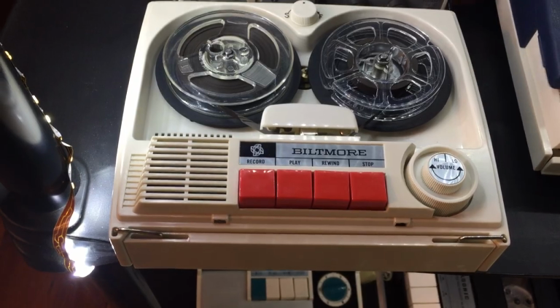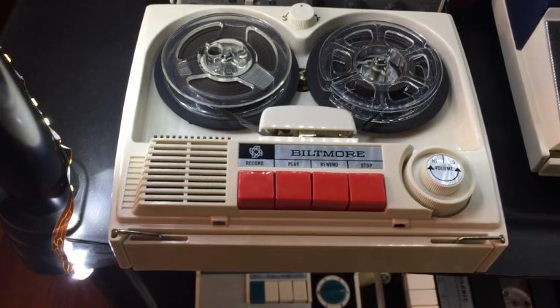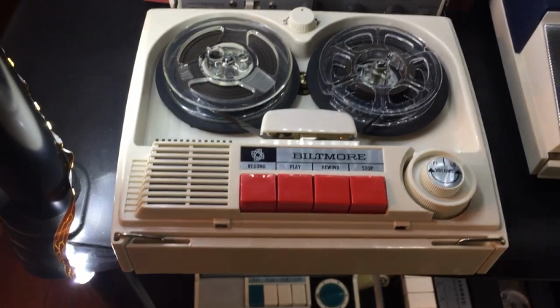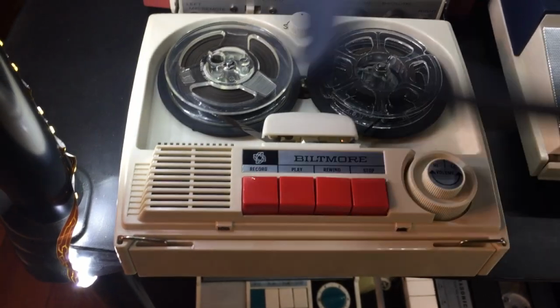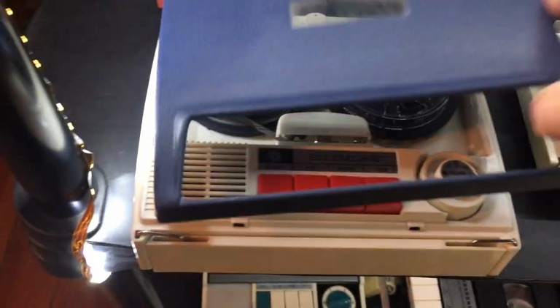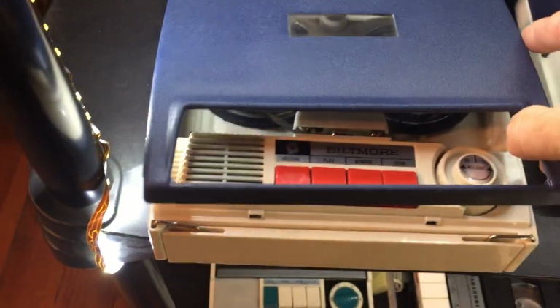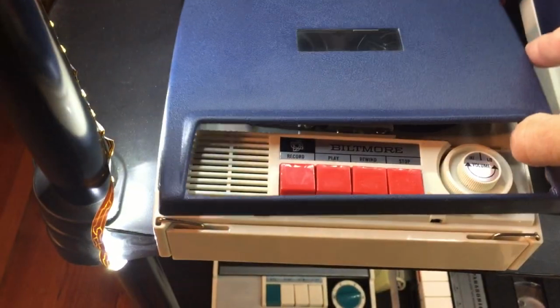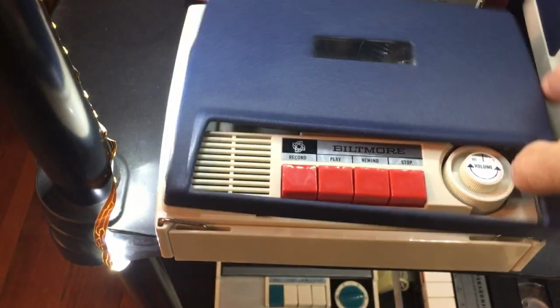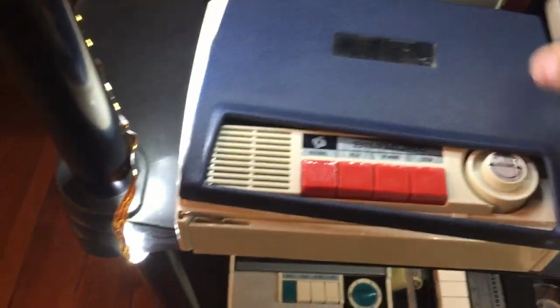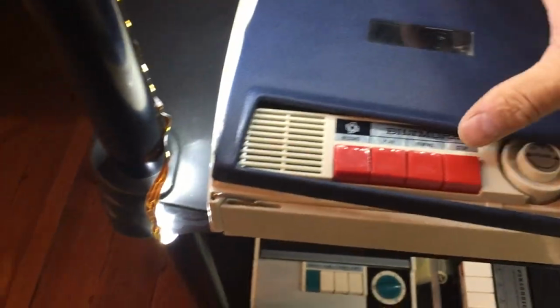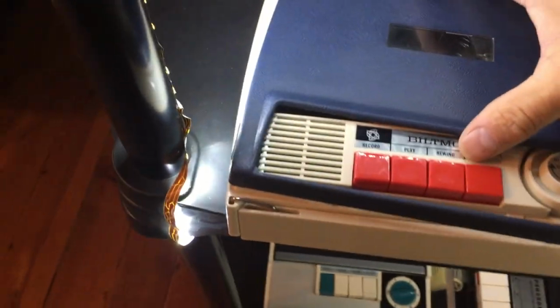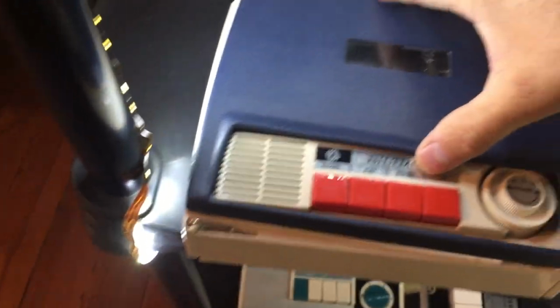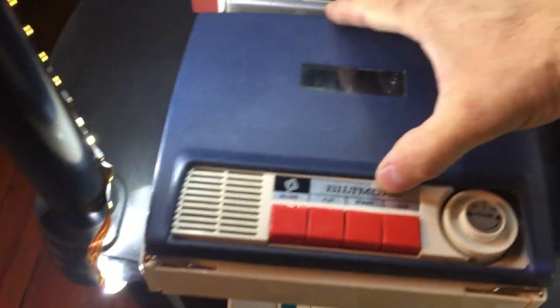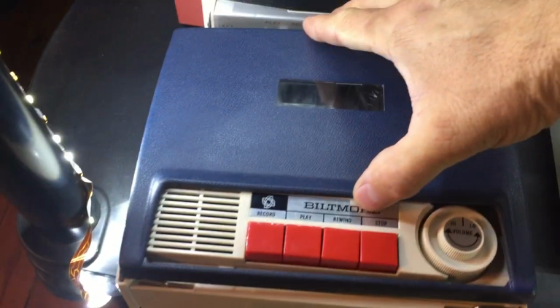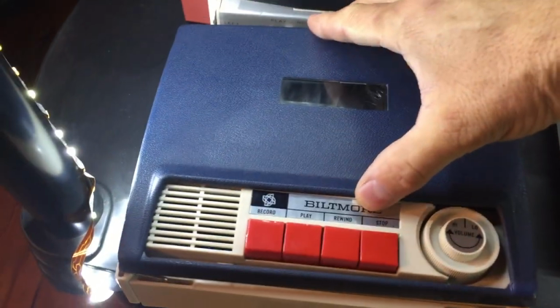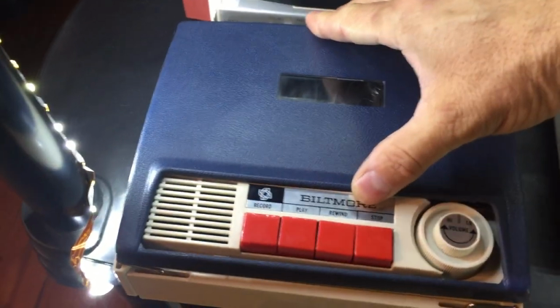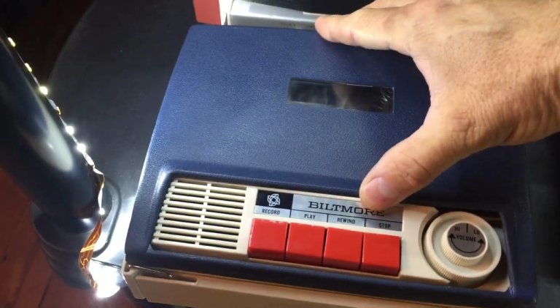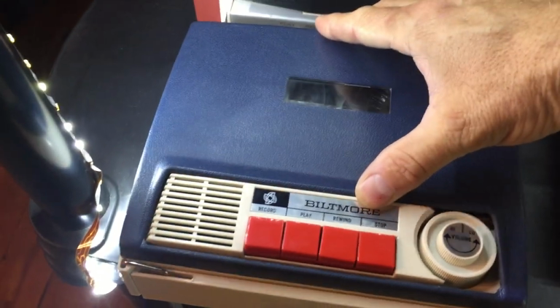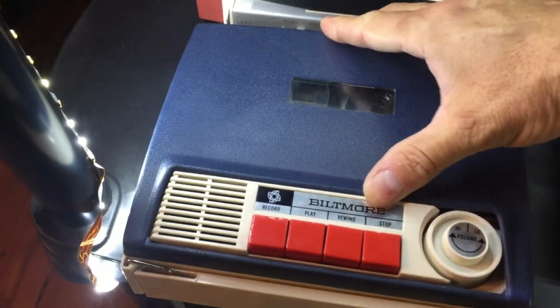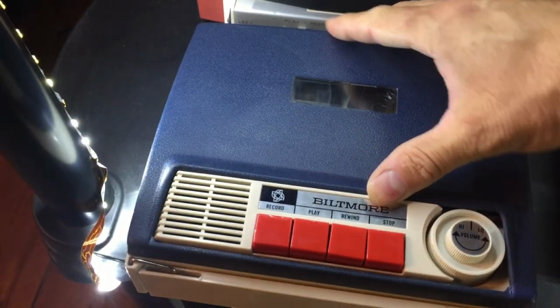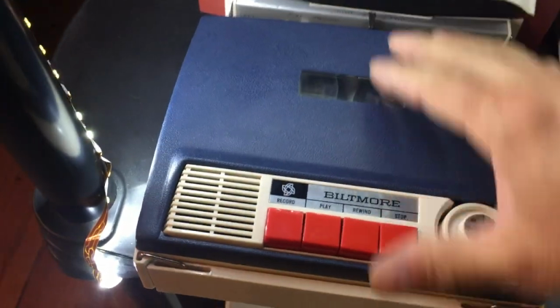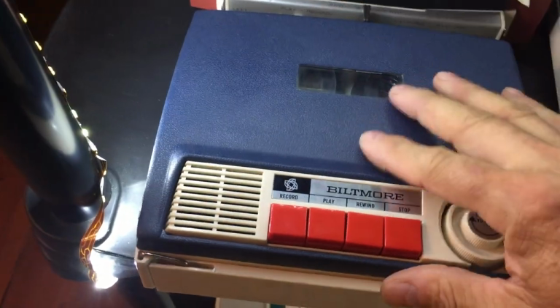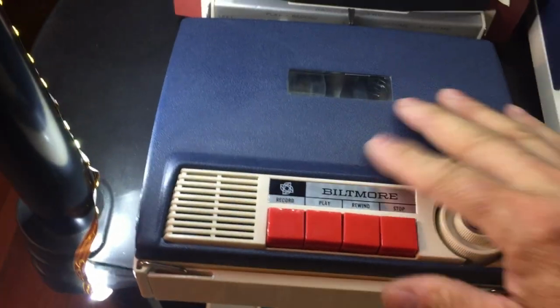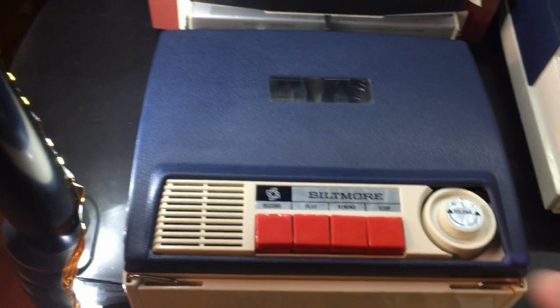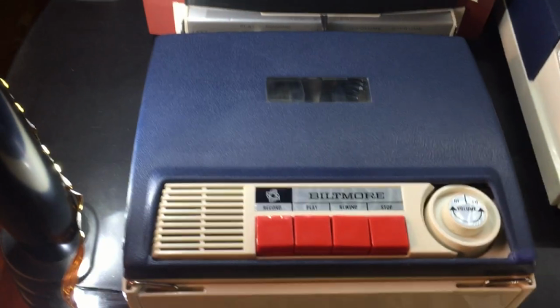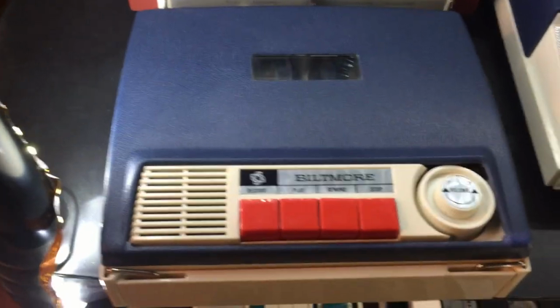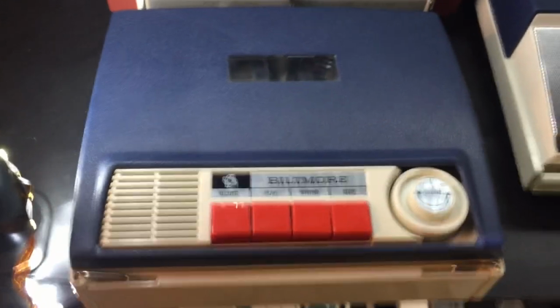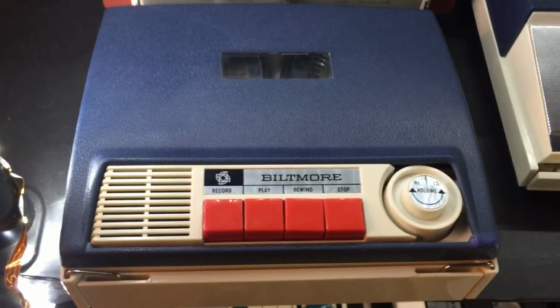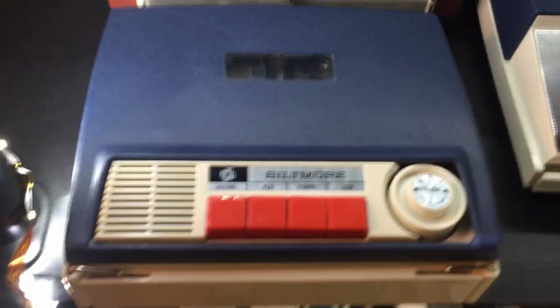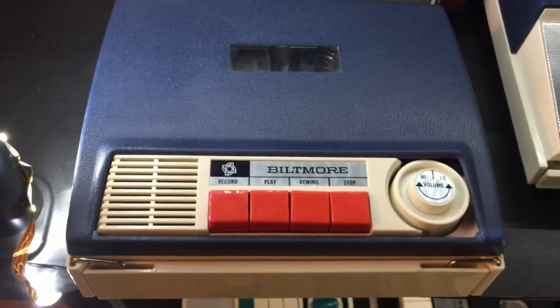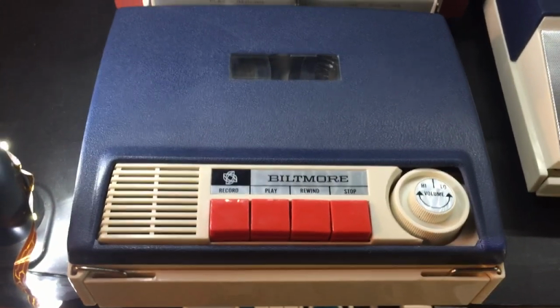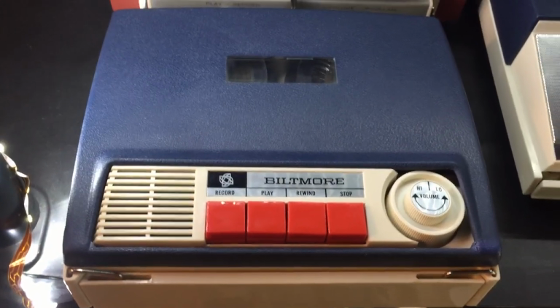I just had to show off this little red white and blue since we're in the month of July — the little red white and blue Biltmore.